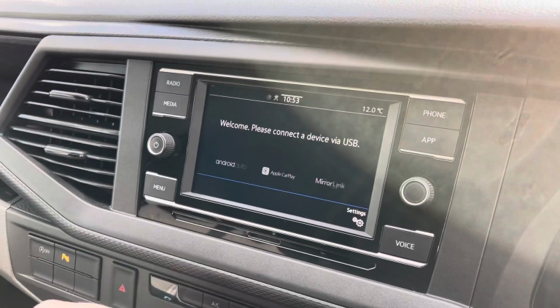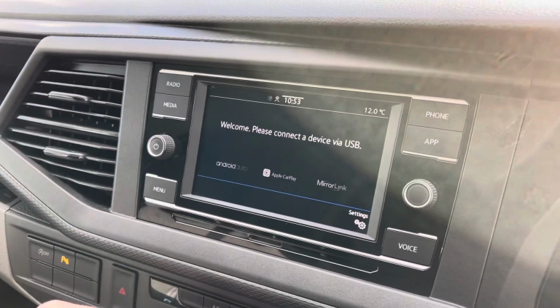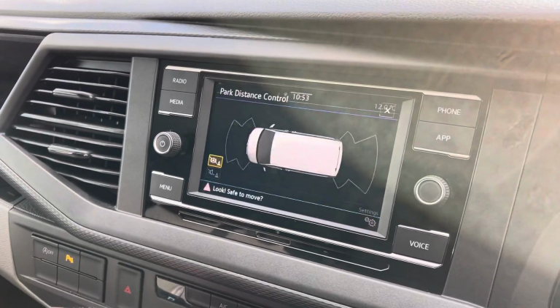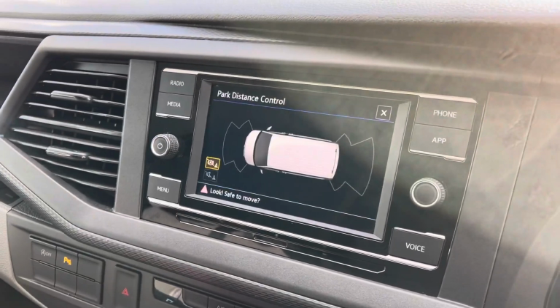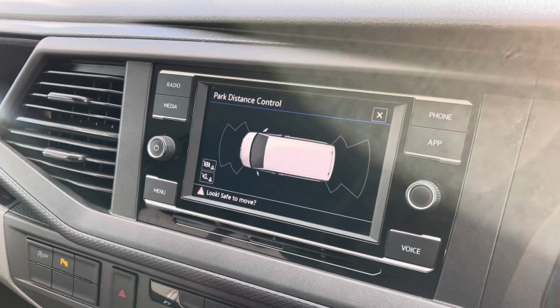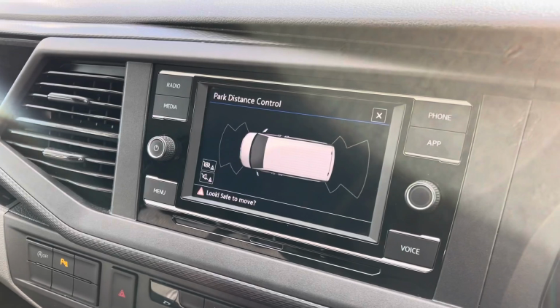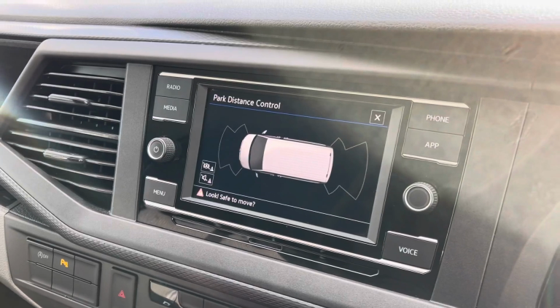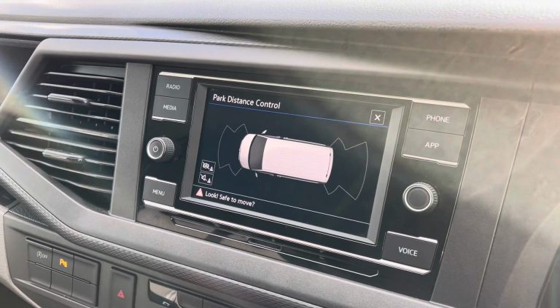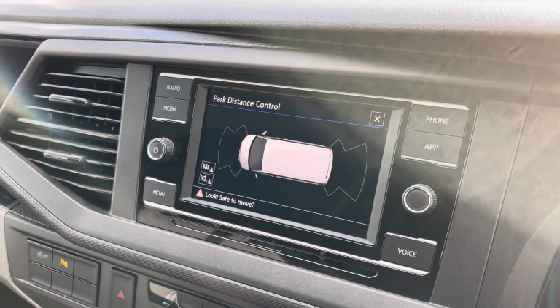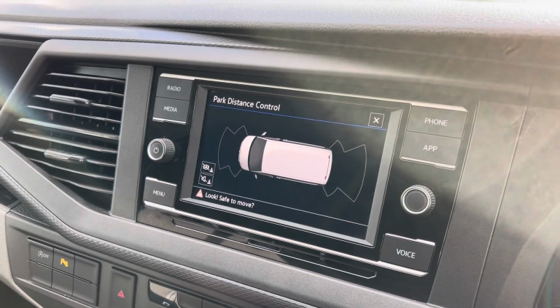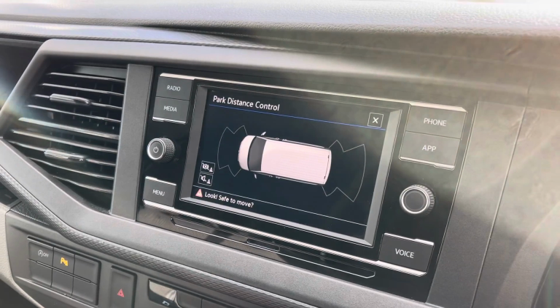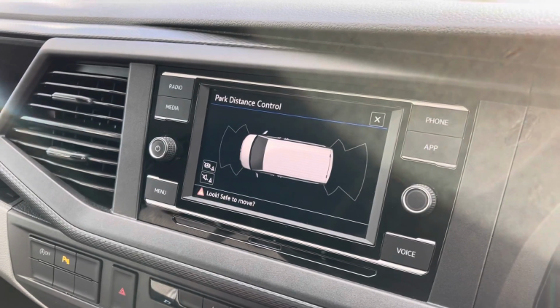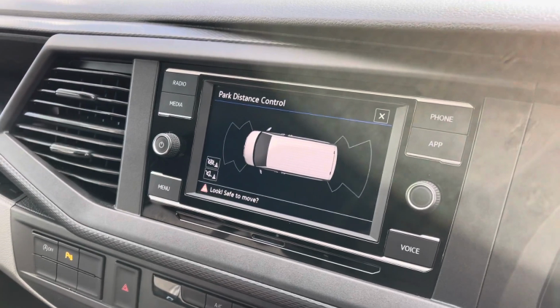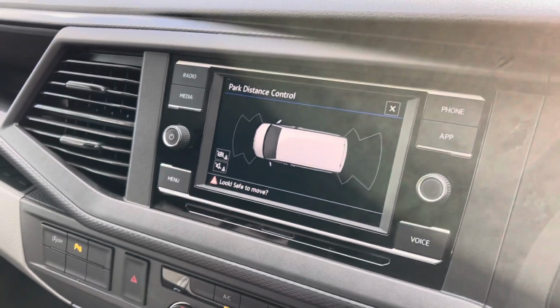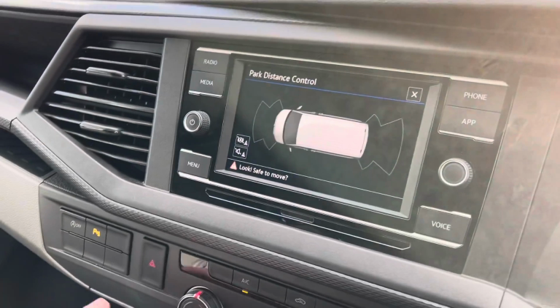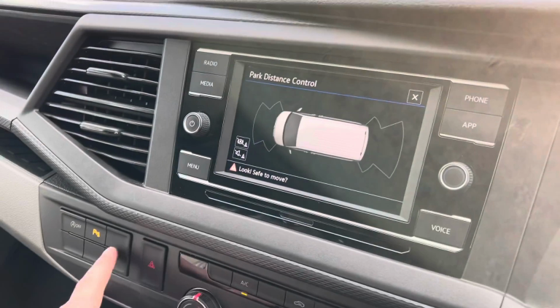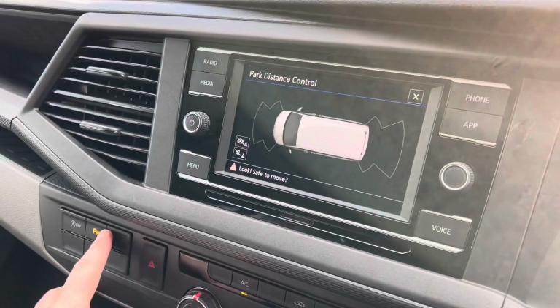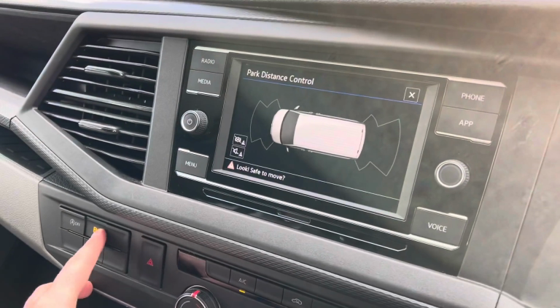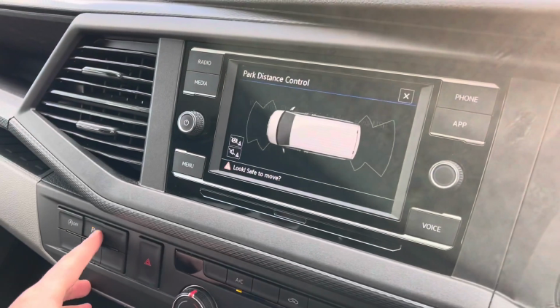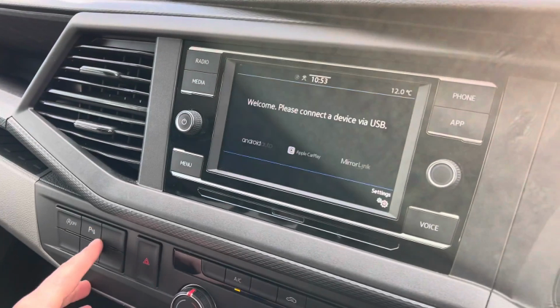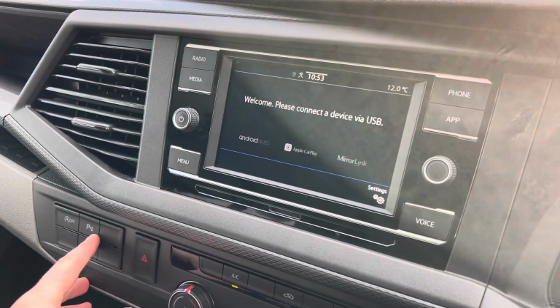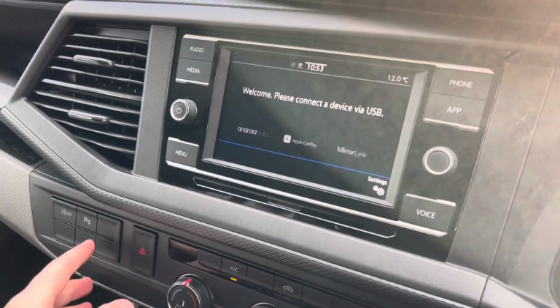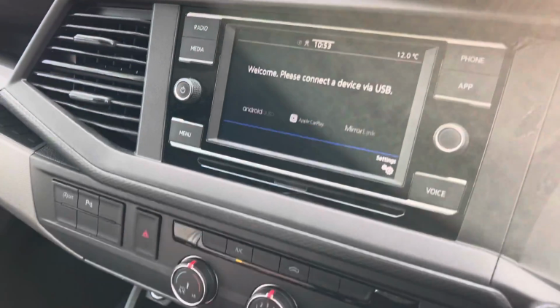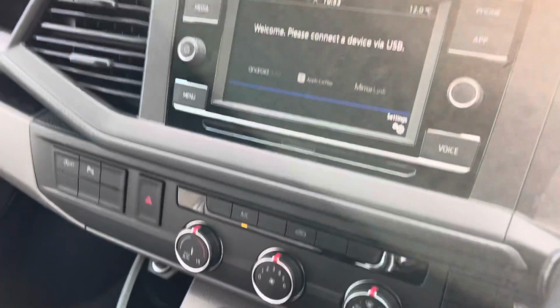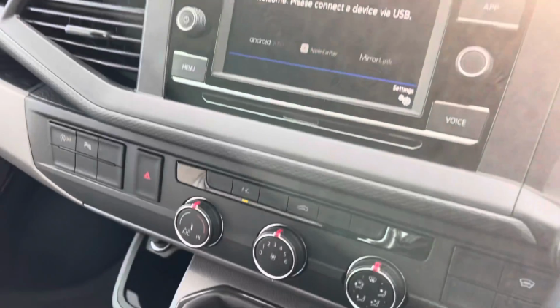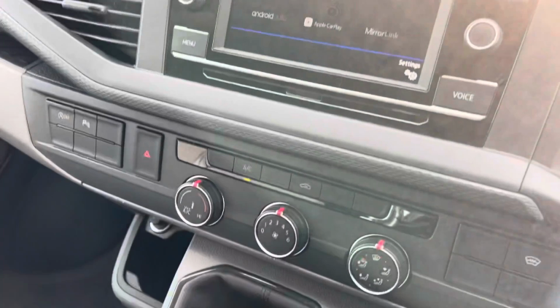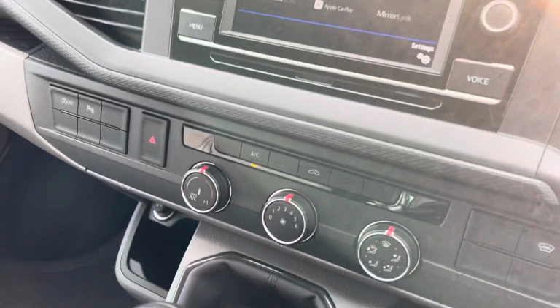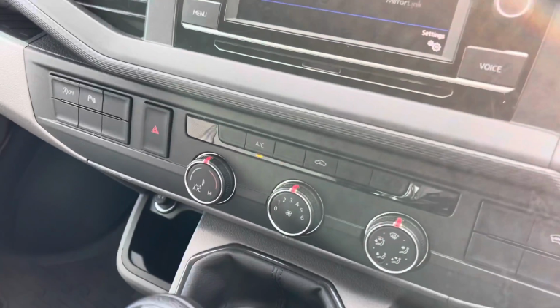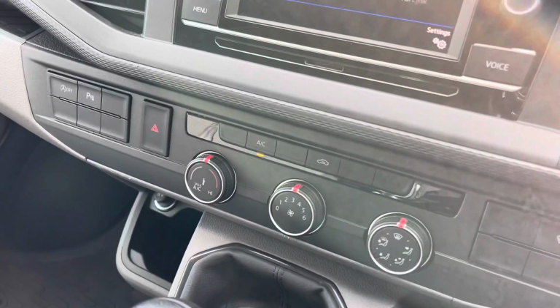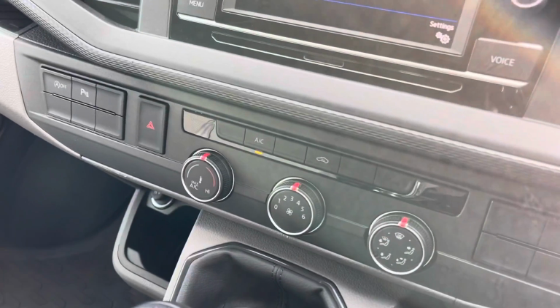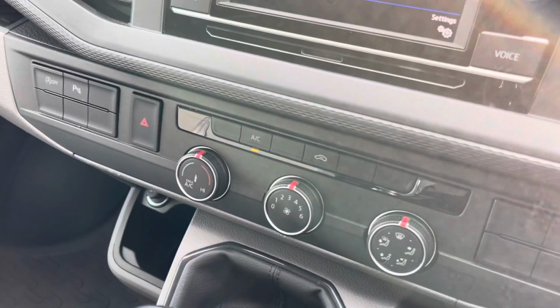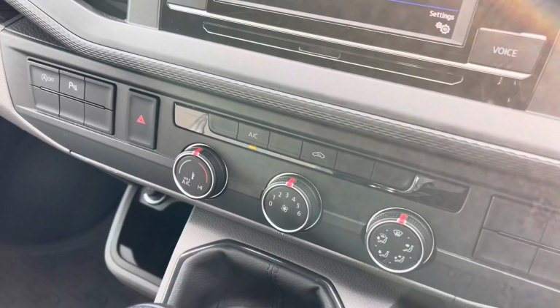When you put the vehicle into reverse, you get your front and rear parking sensors displayed on the screen. You can also control that via the button there.